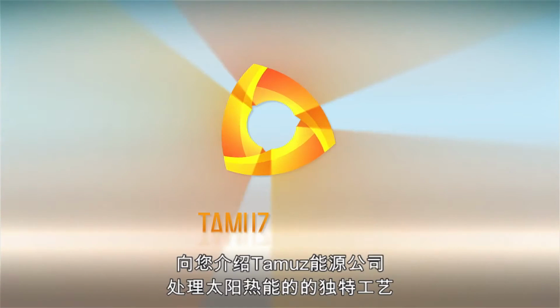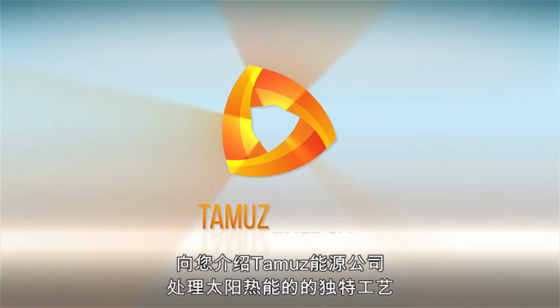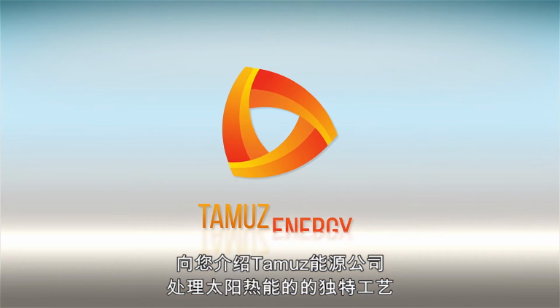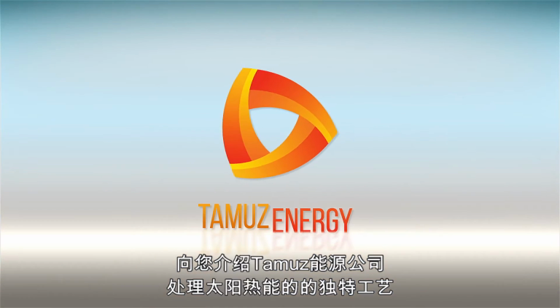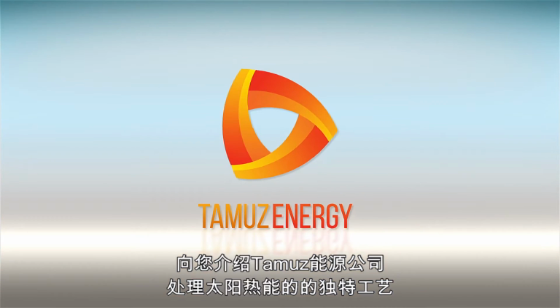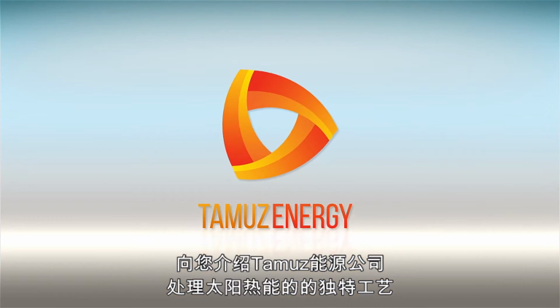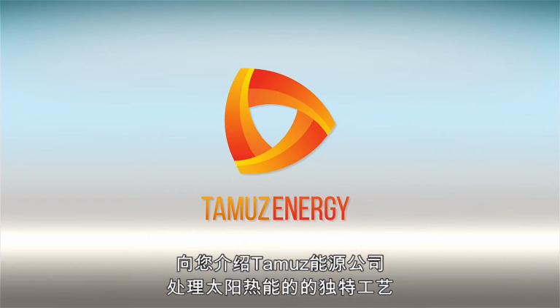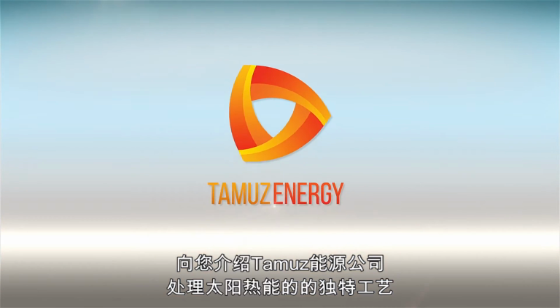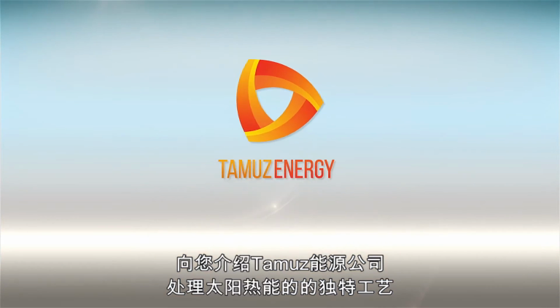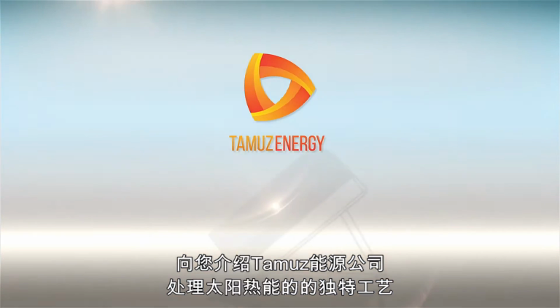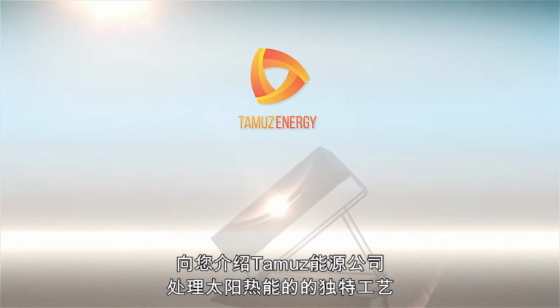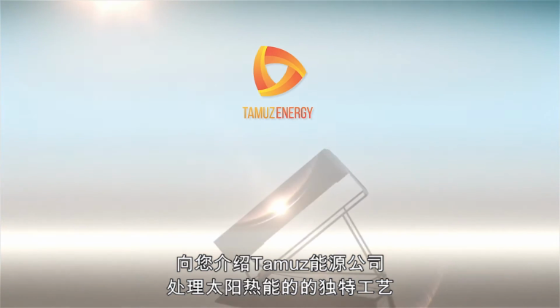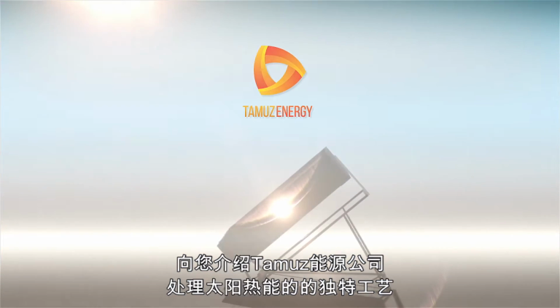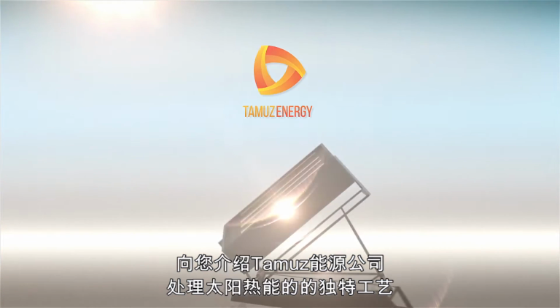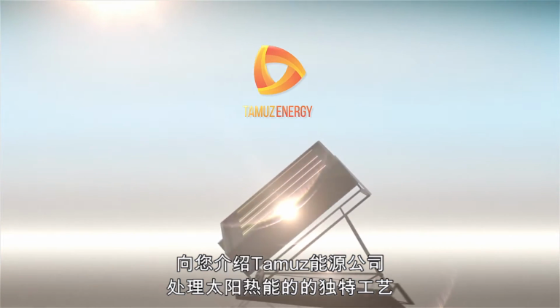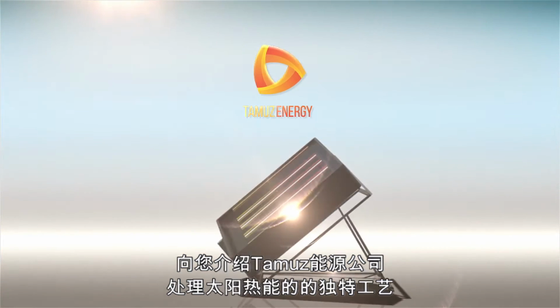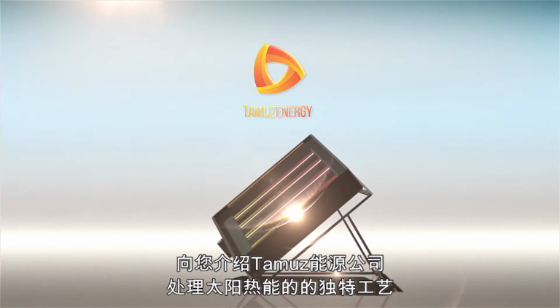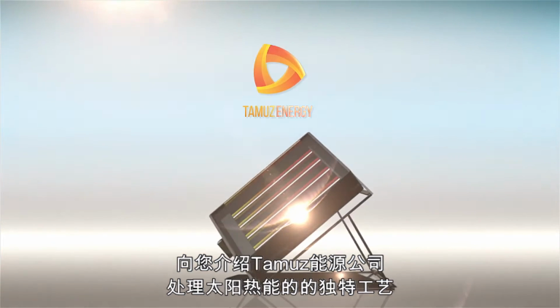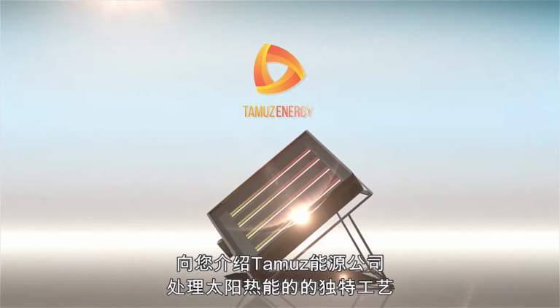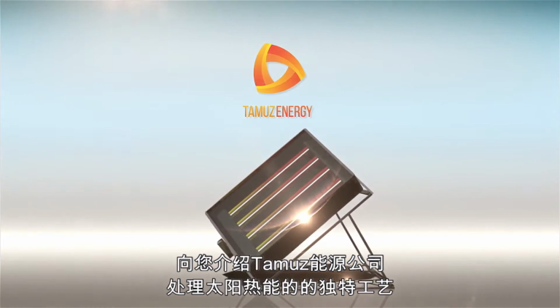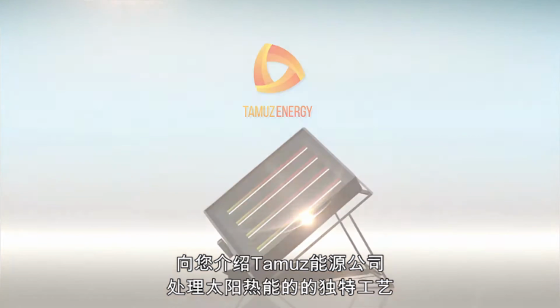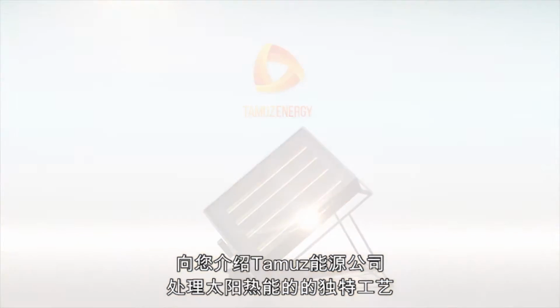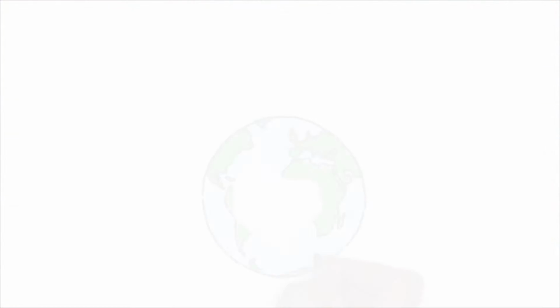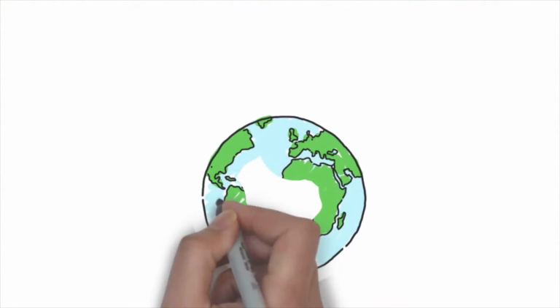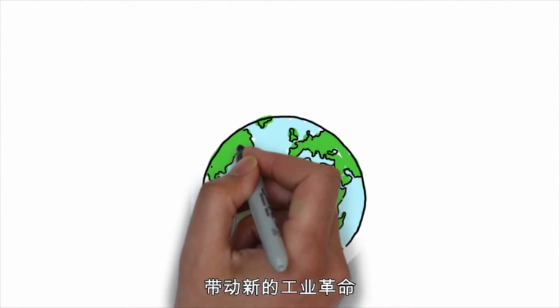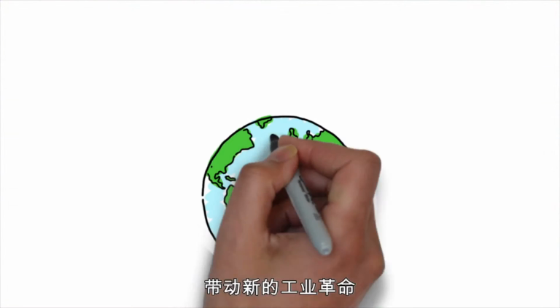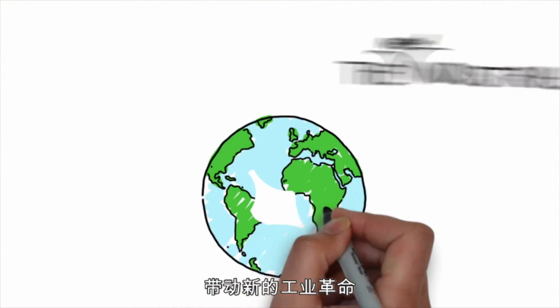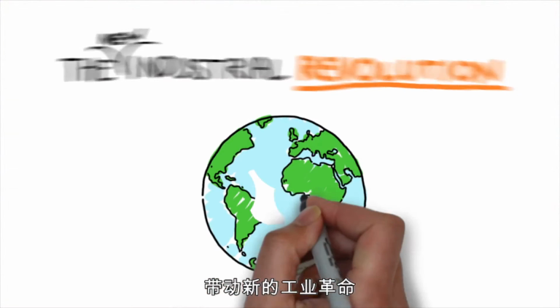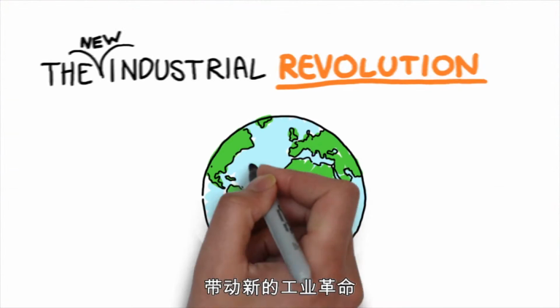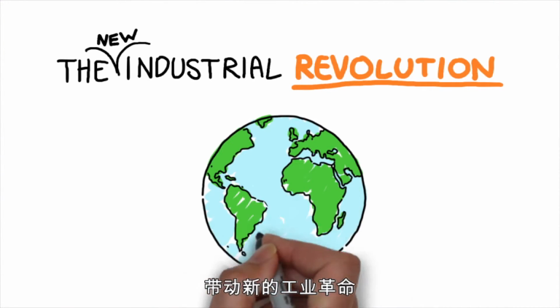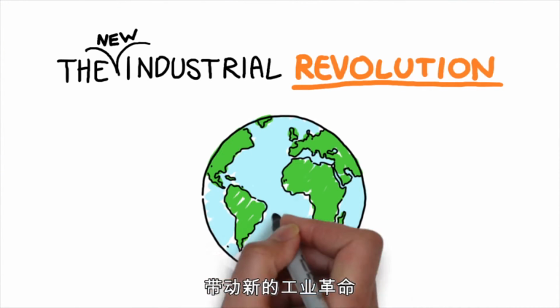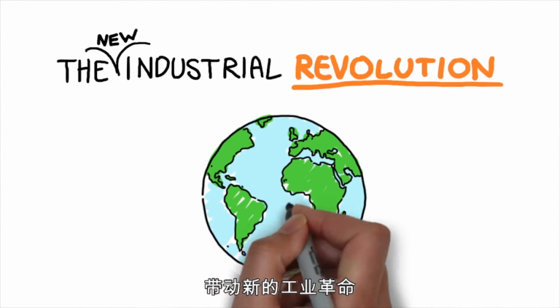Introducing Tammuz Energy: industrial process heat from the sun — the new industrial revolution.